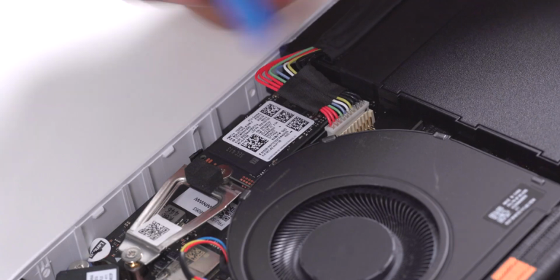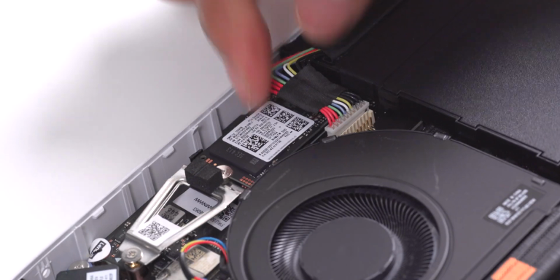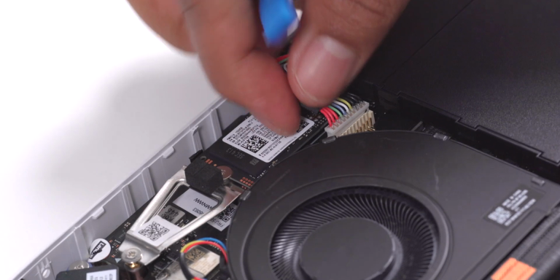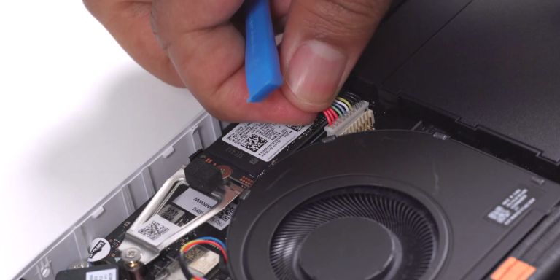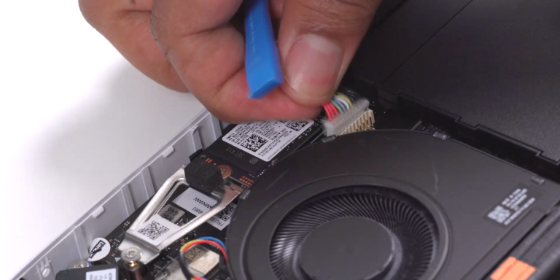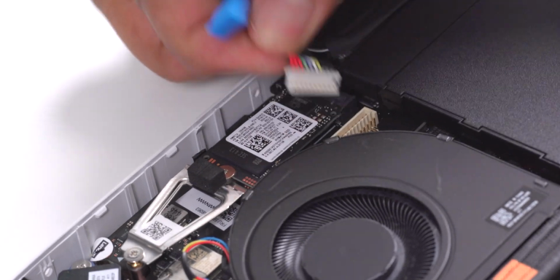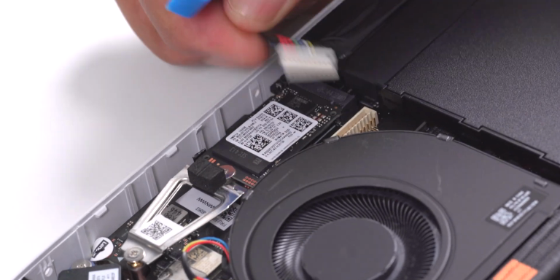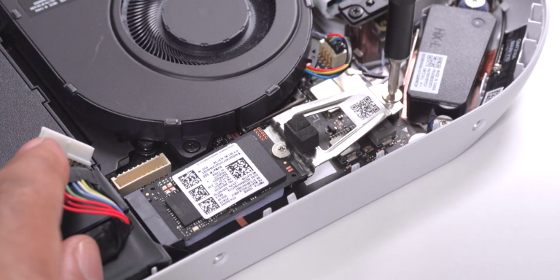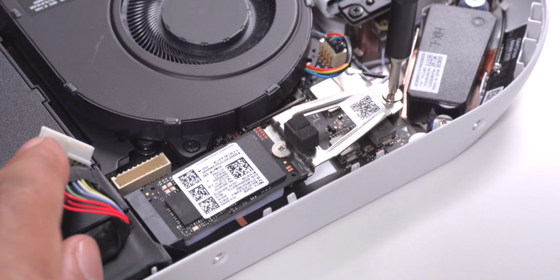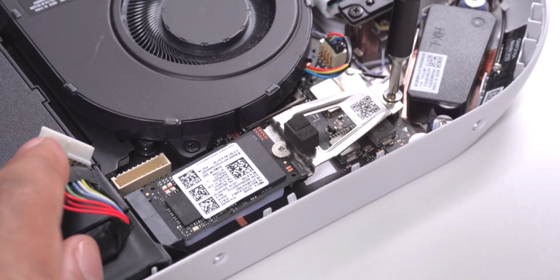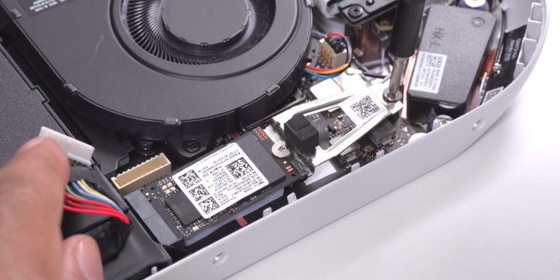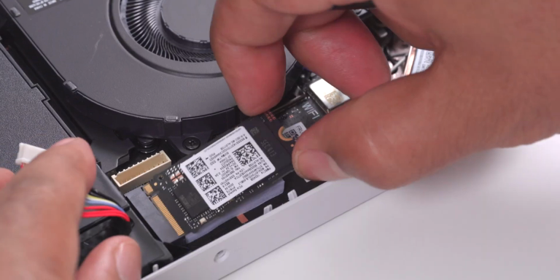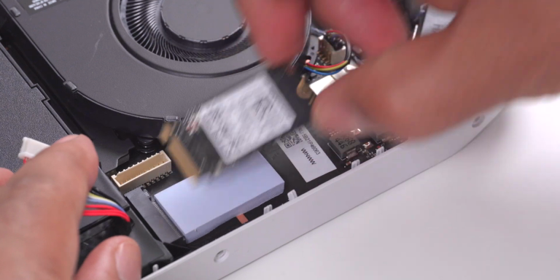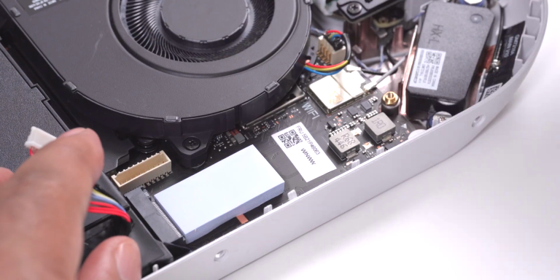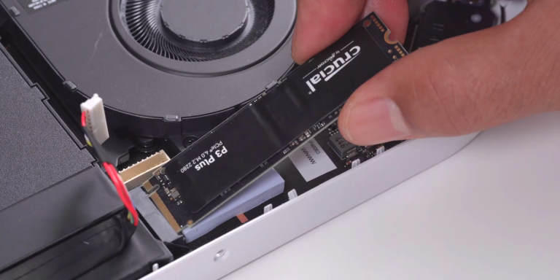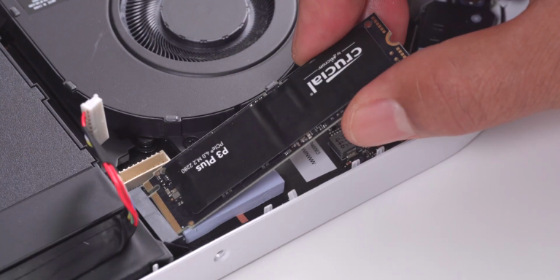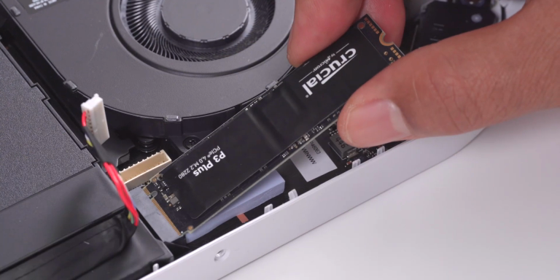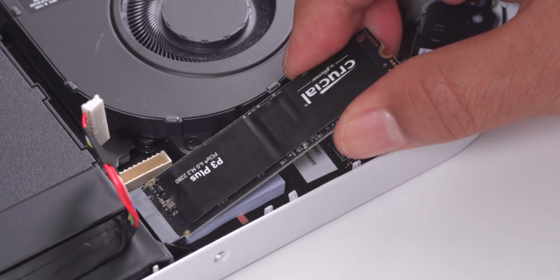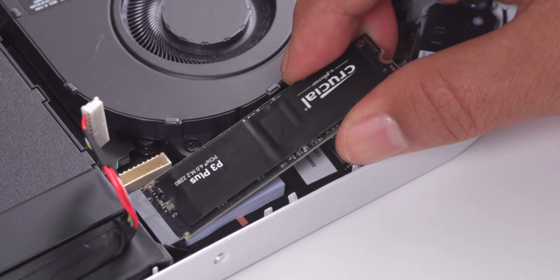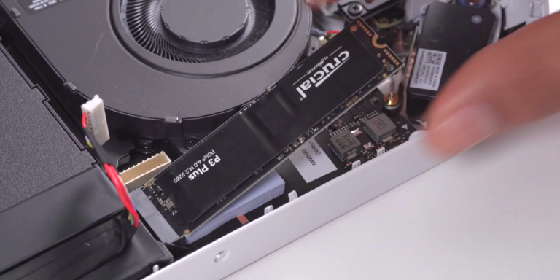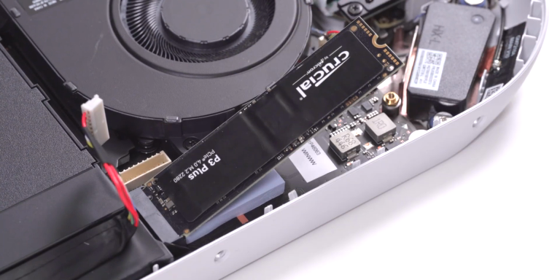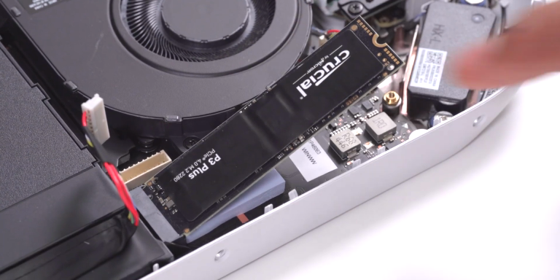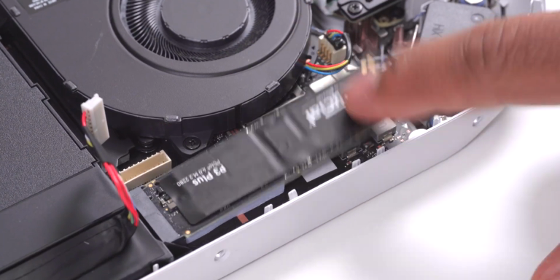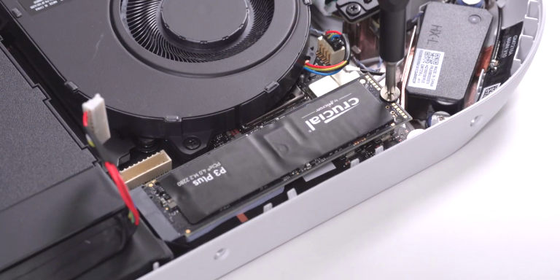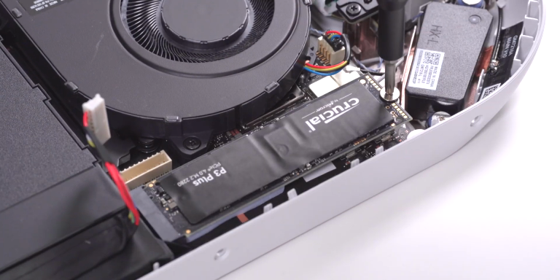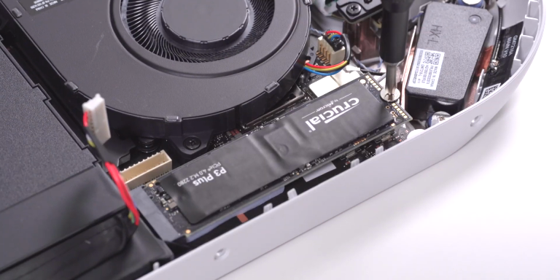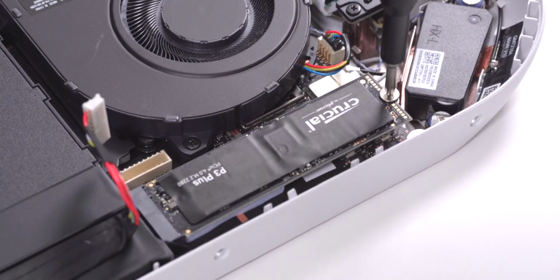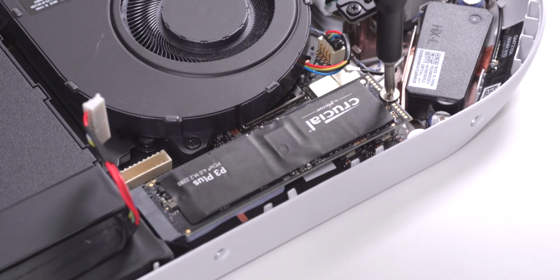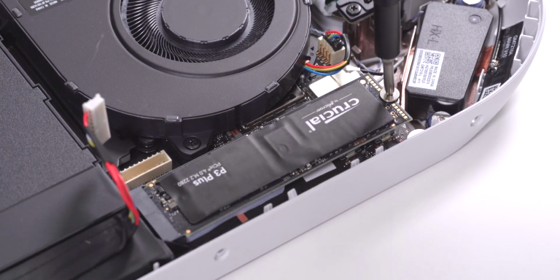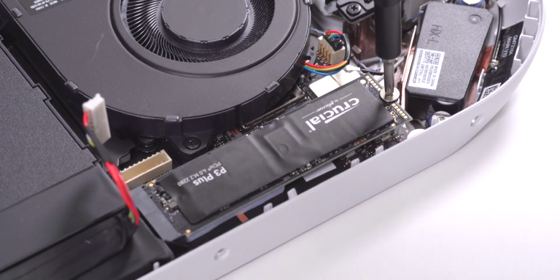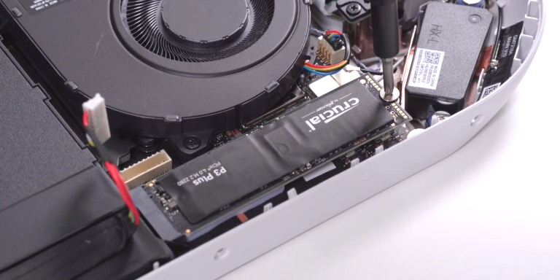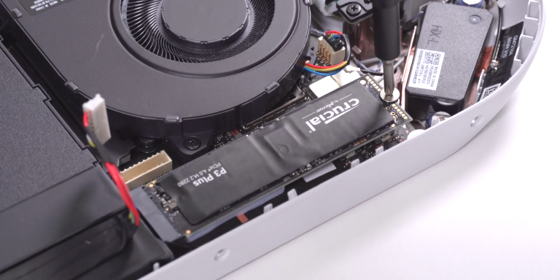I unplugged the battery, removed the old SSD, and installed the new 4TB 2280 SSD. After that, I just worked in reverse.